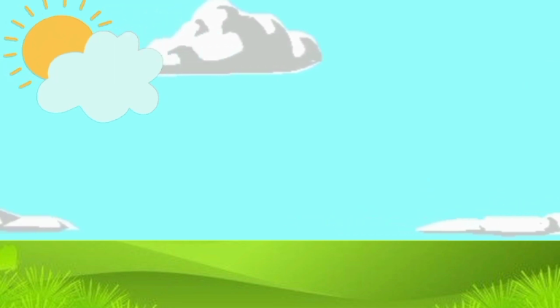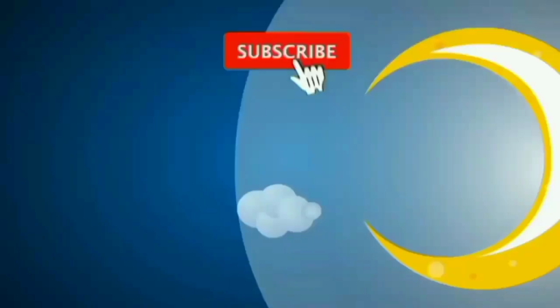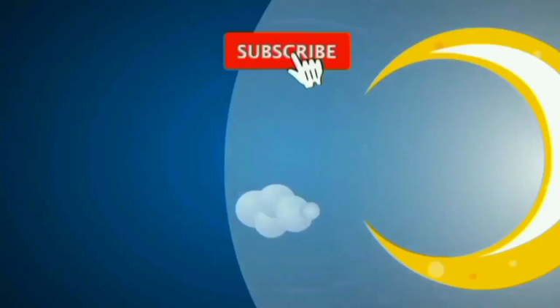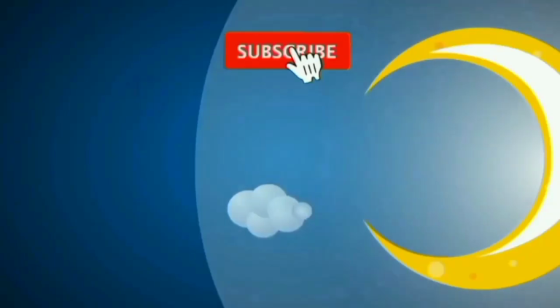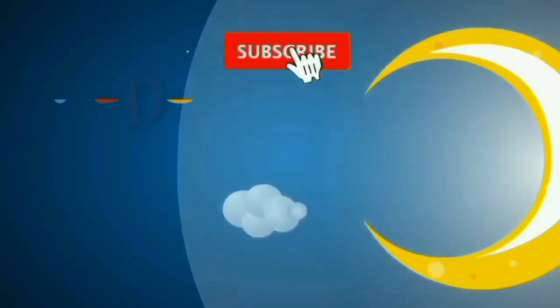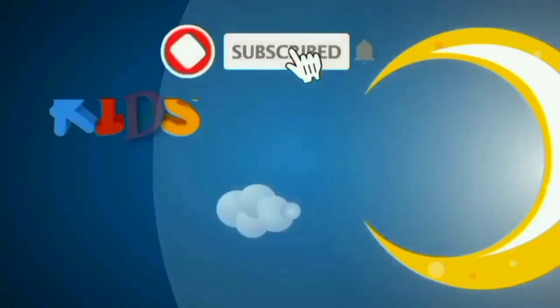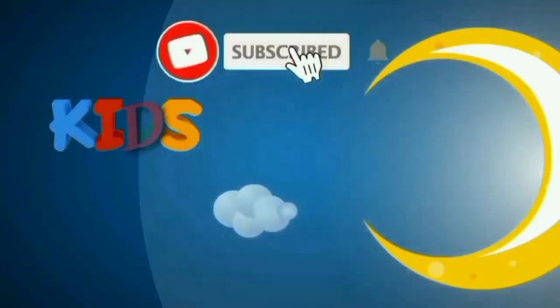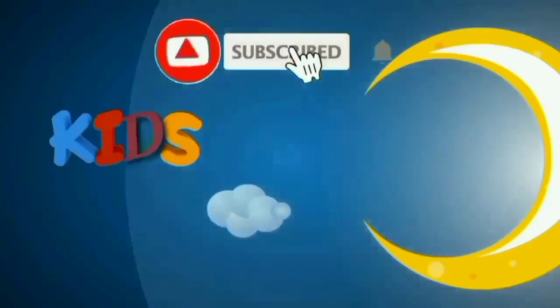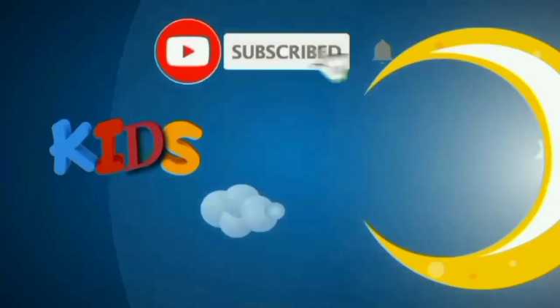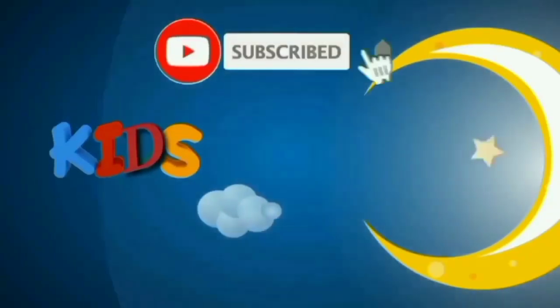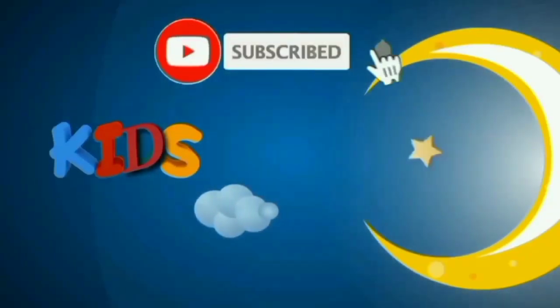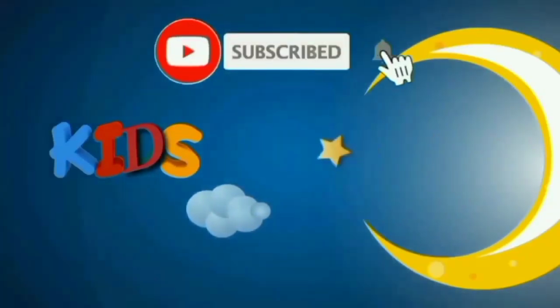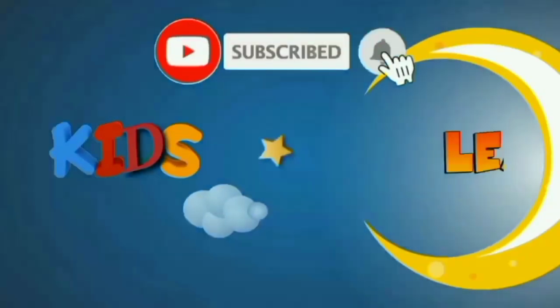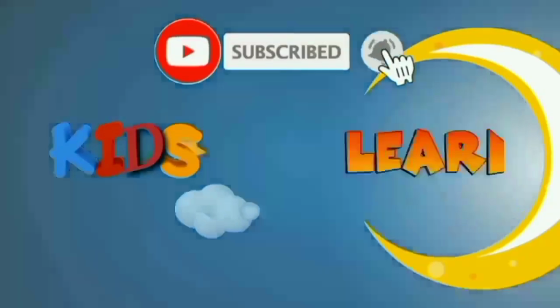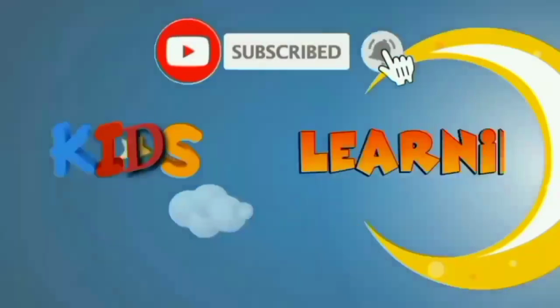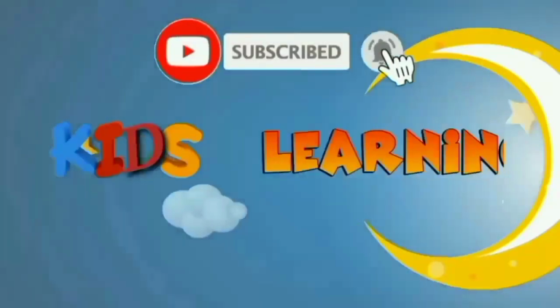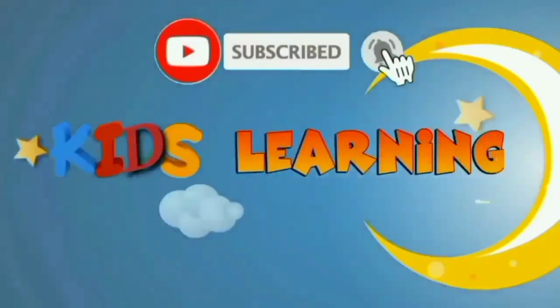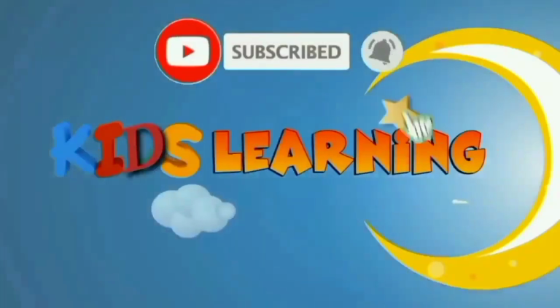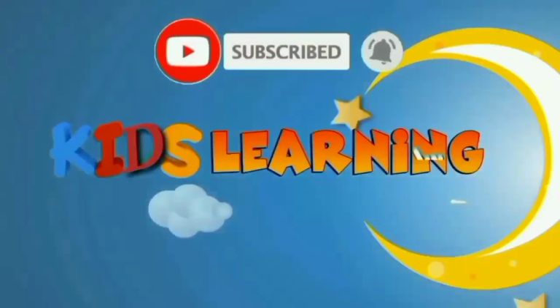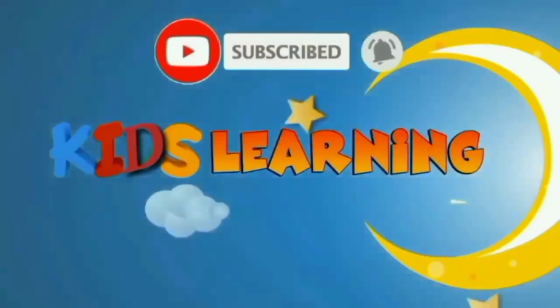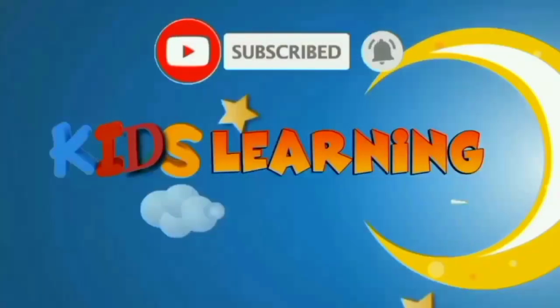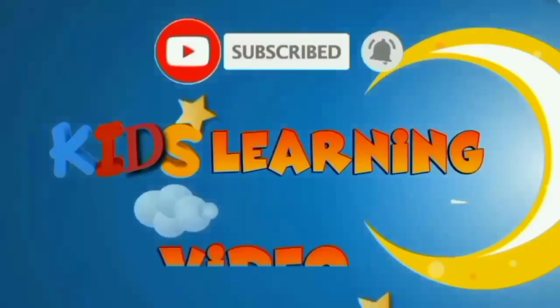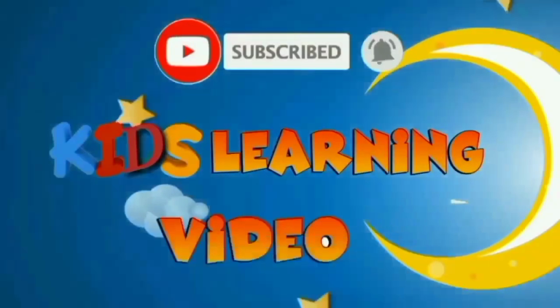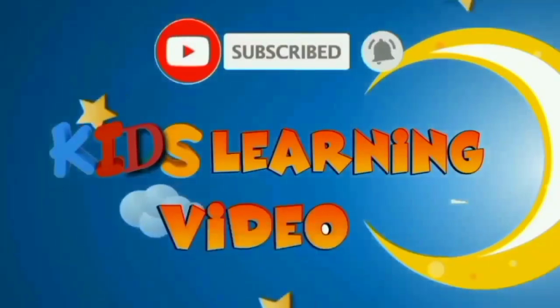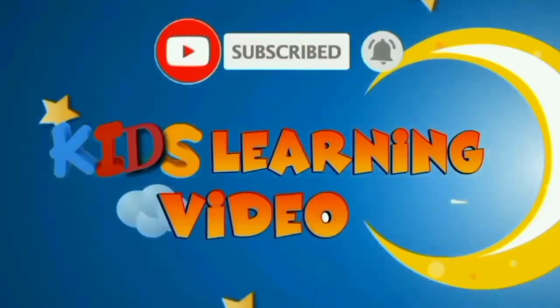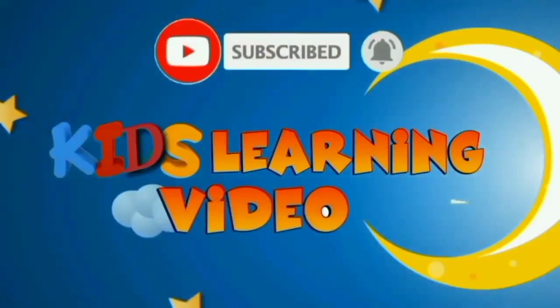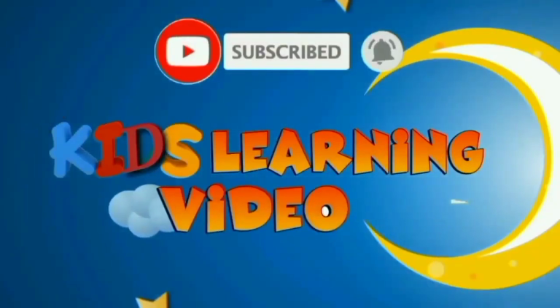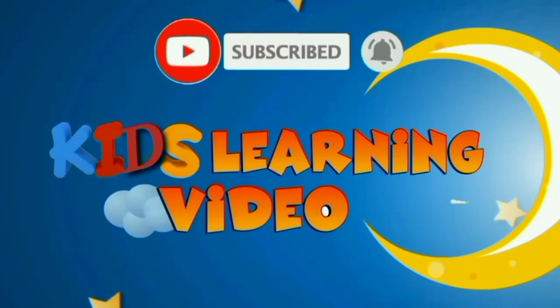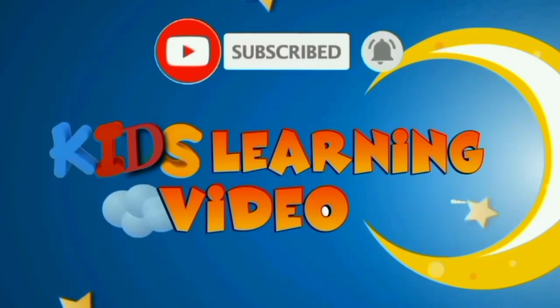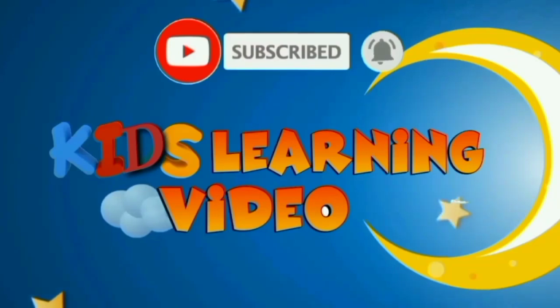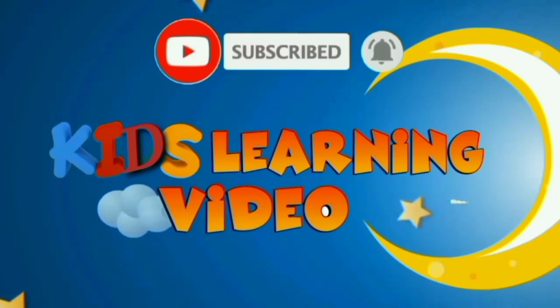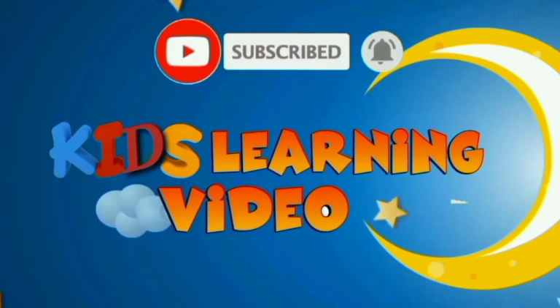Subscribe to our official learning video channel.